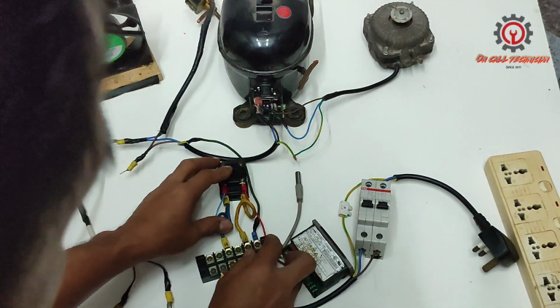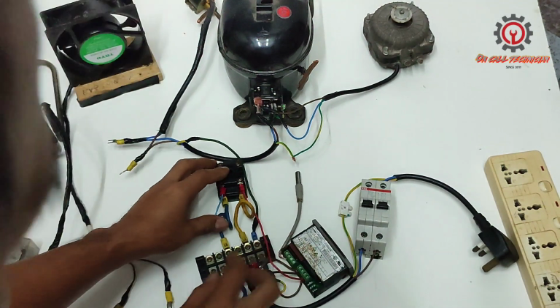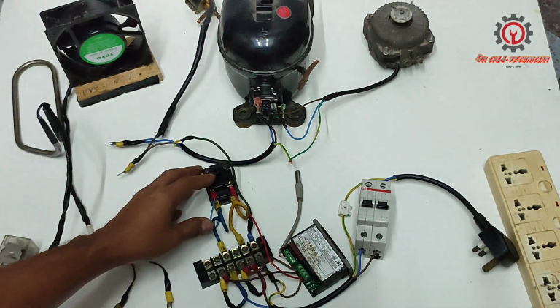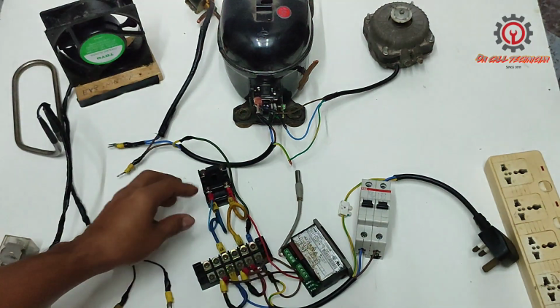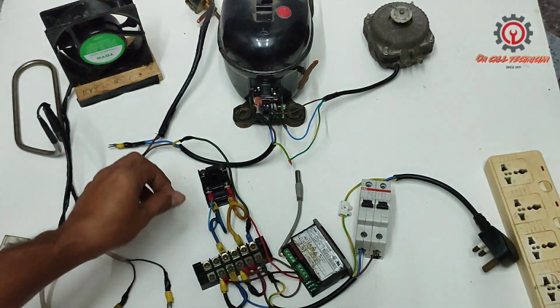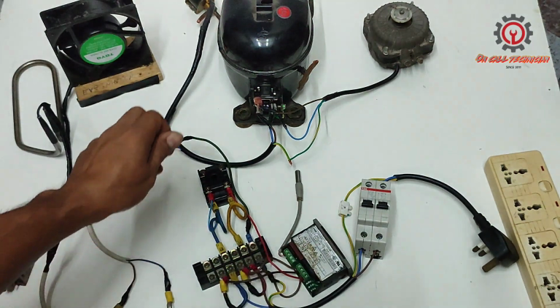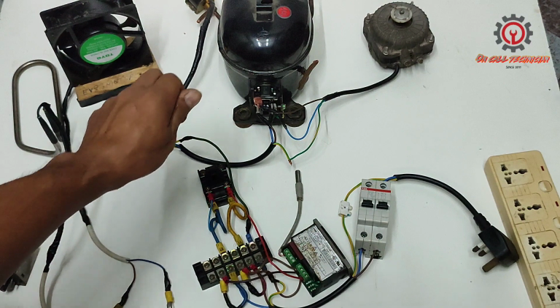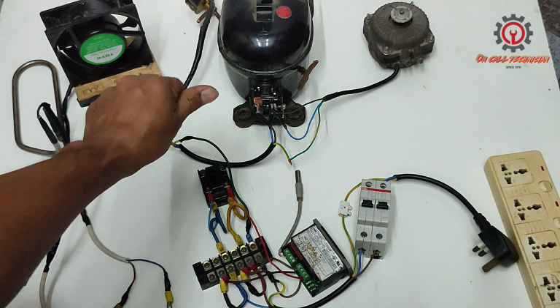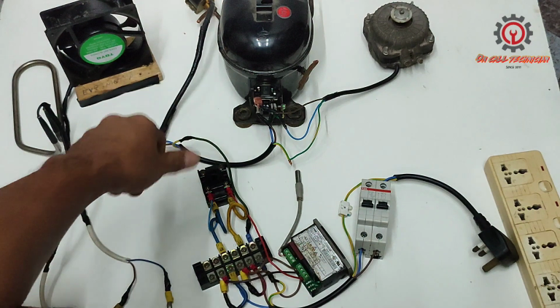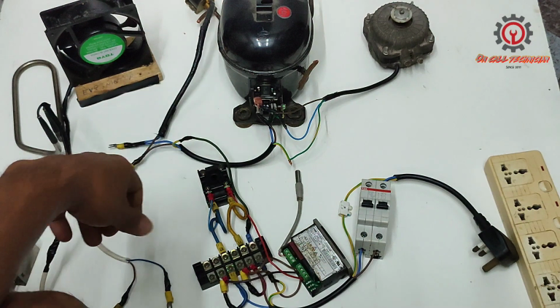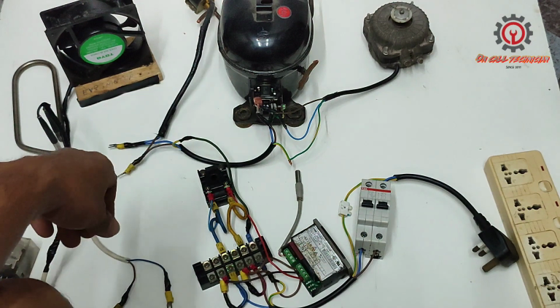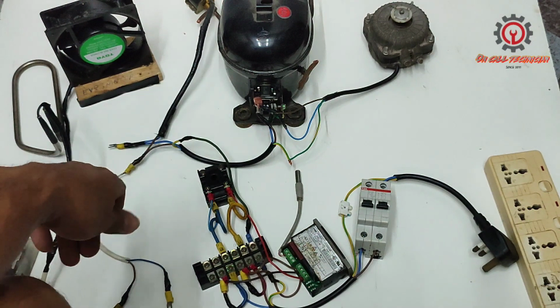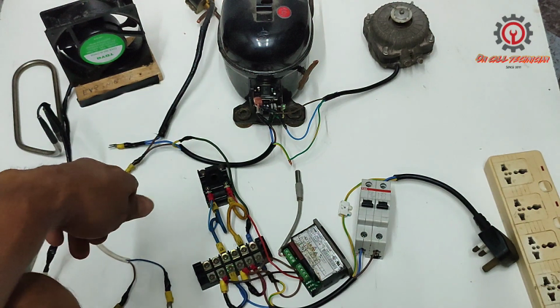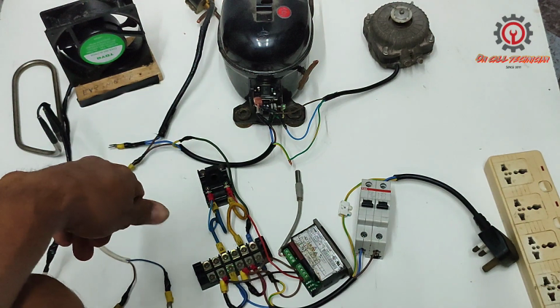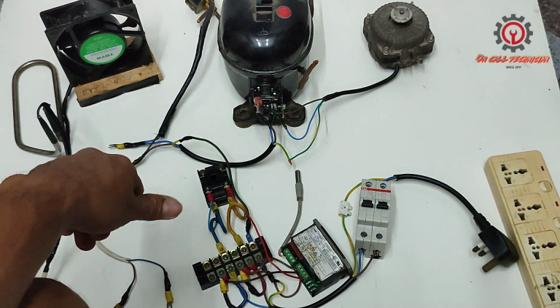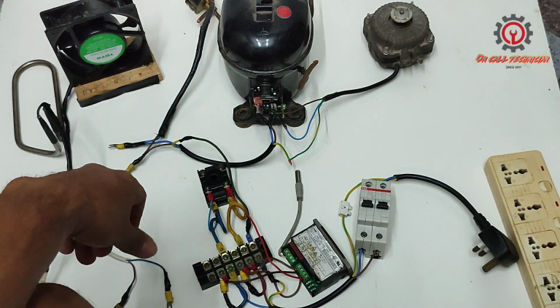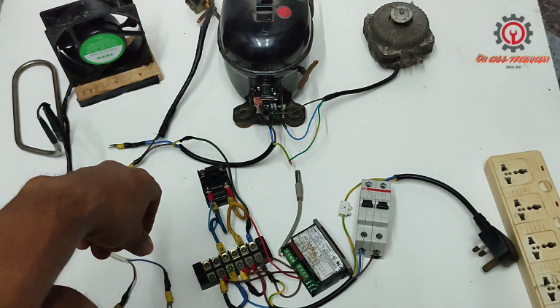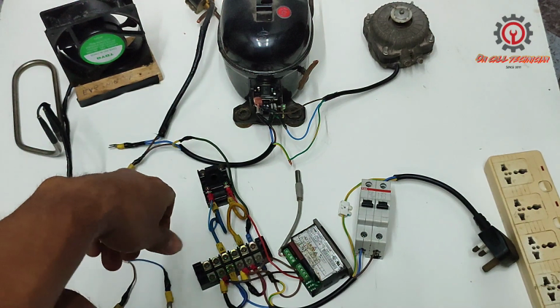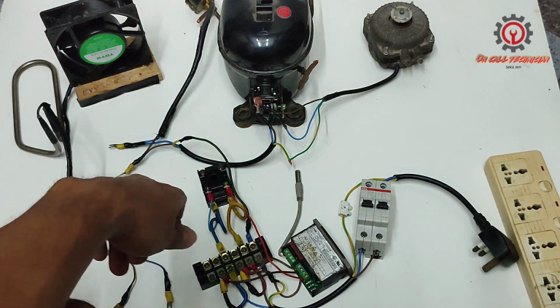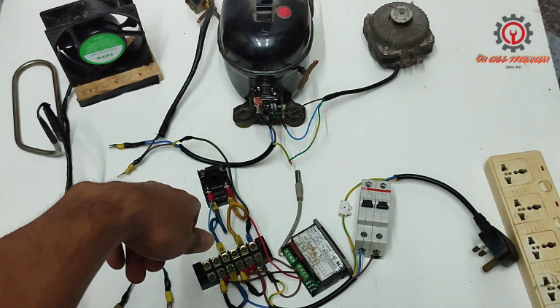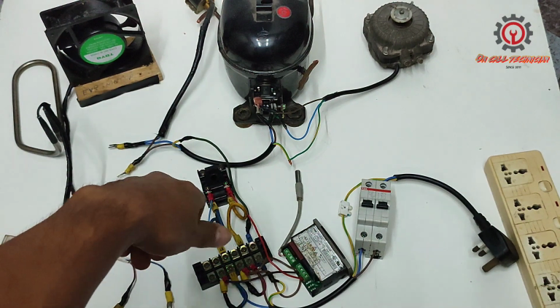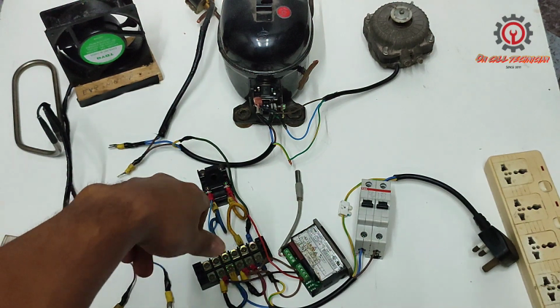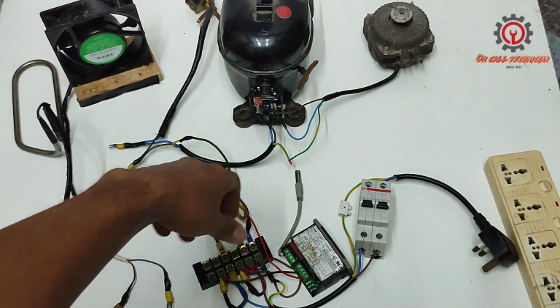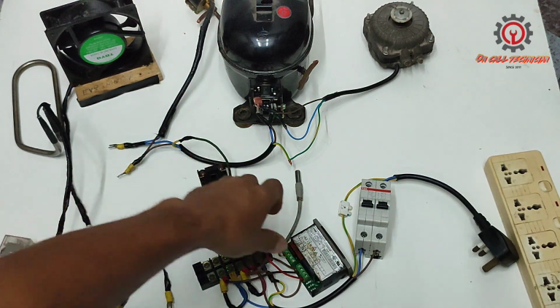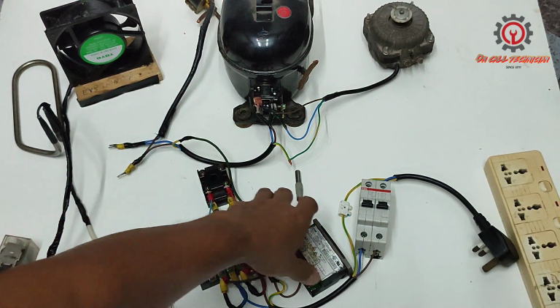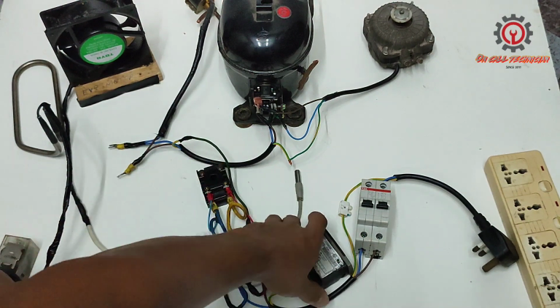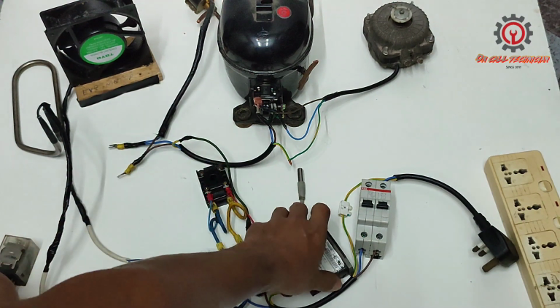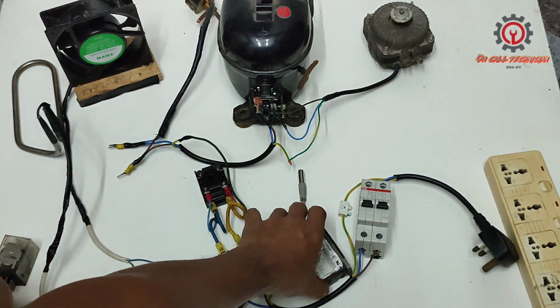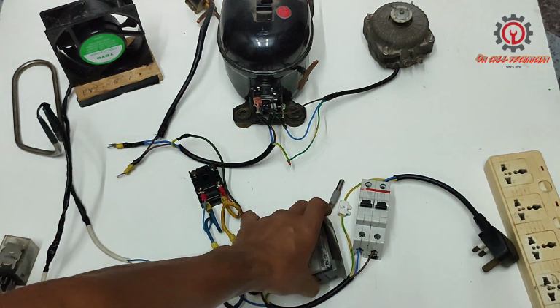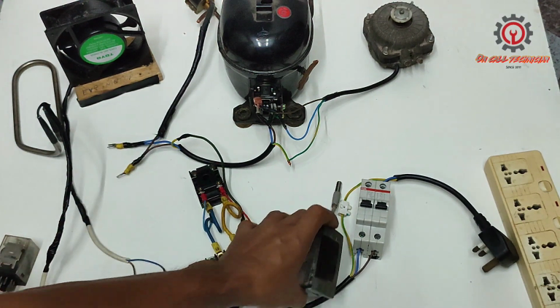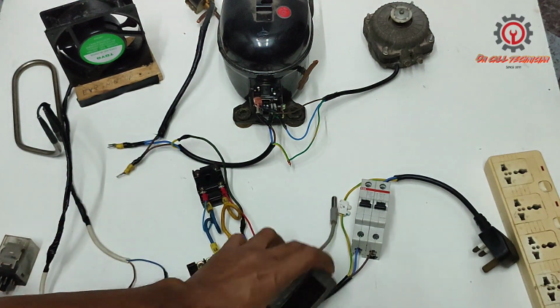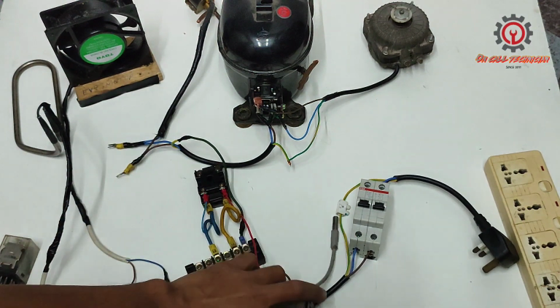I'm not going to provide a wiring diagram here — you should screenshot this one, guys.